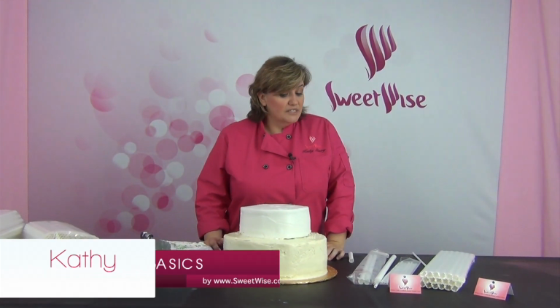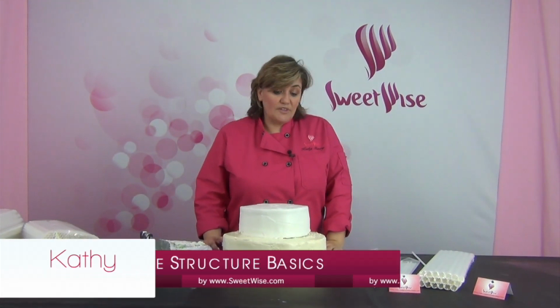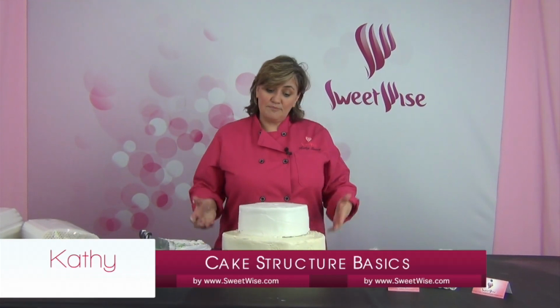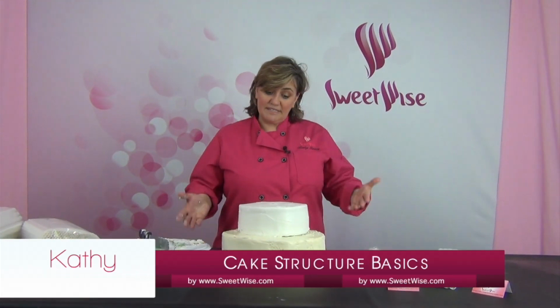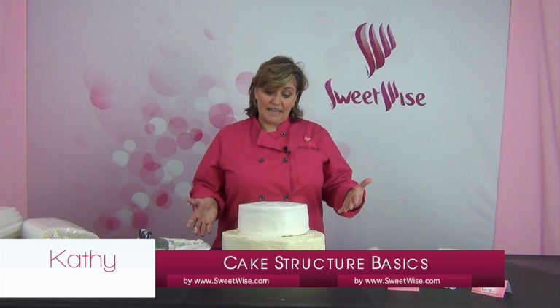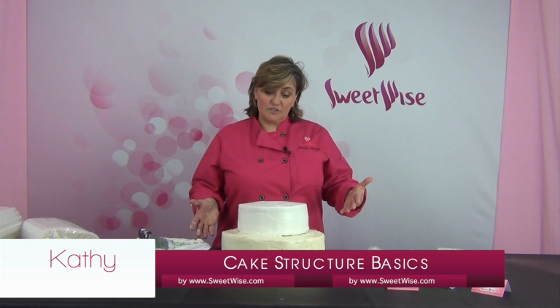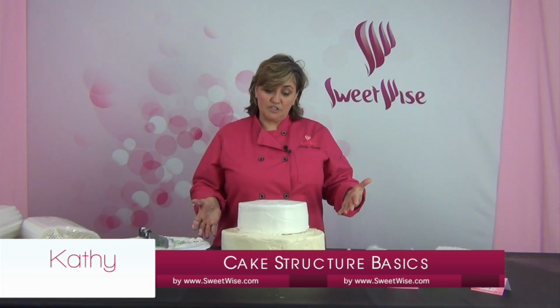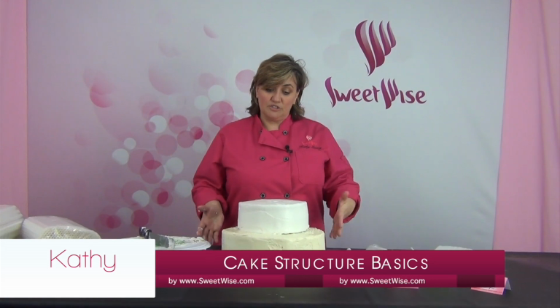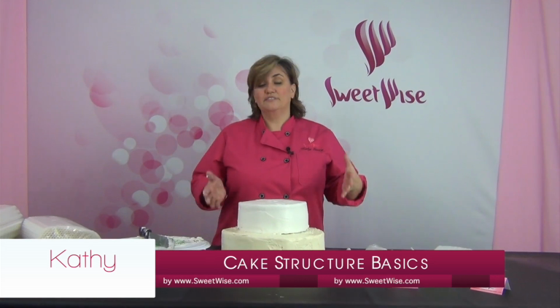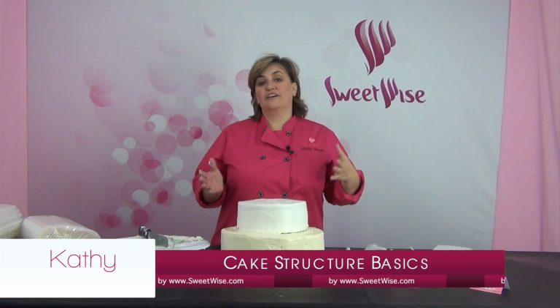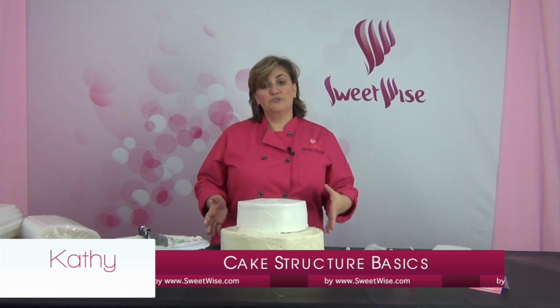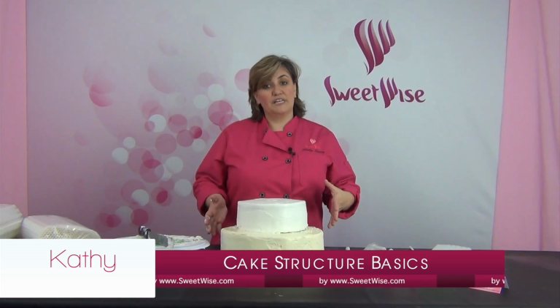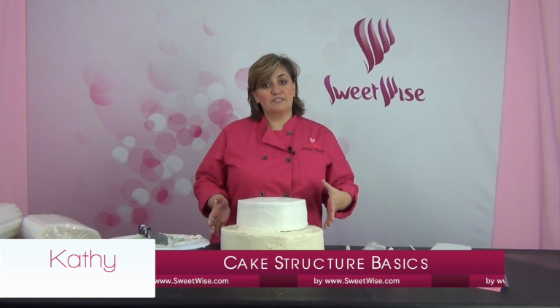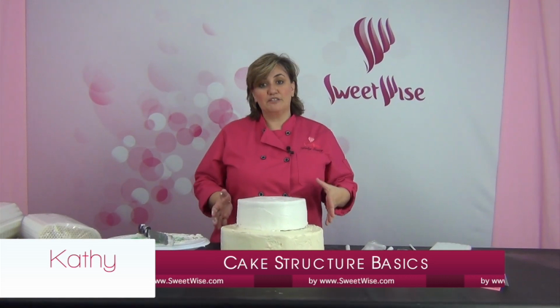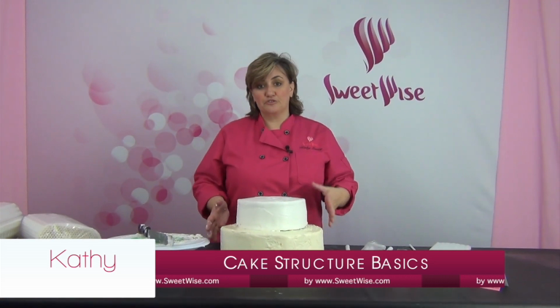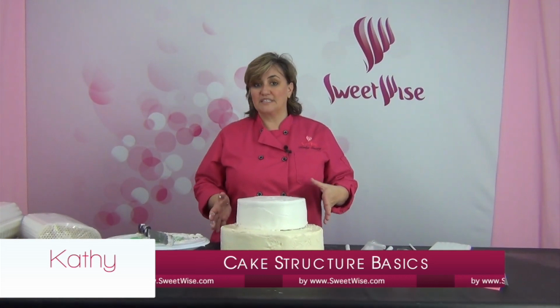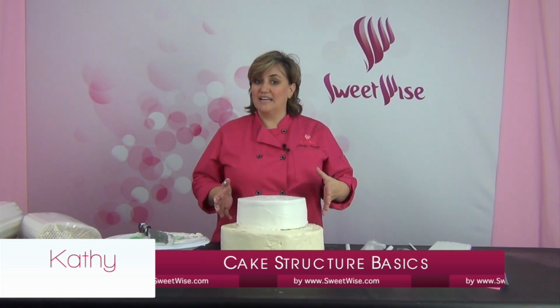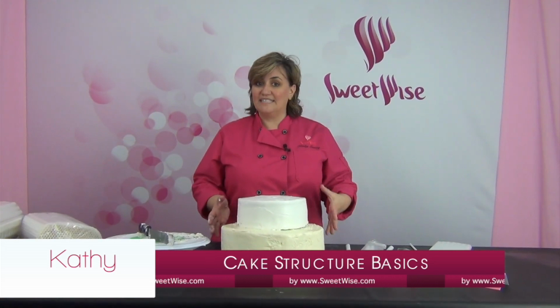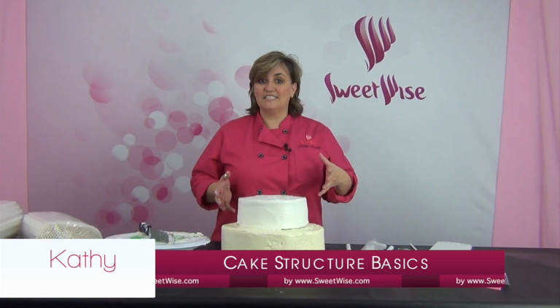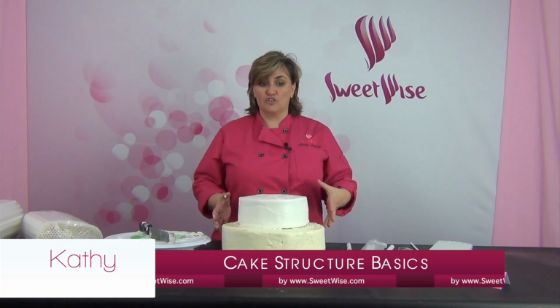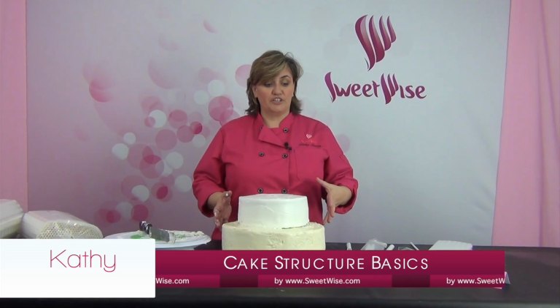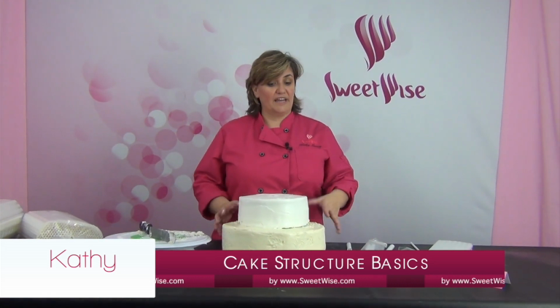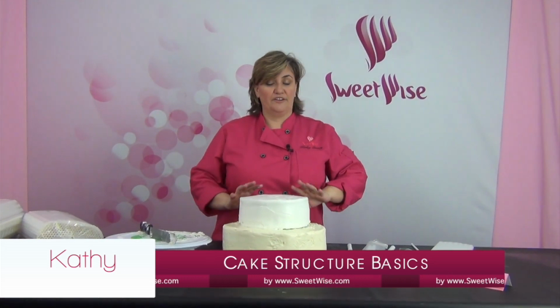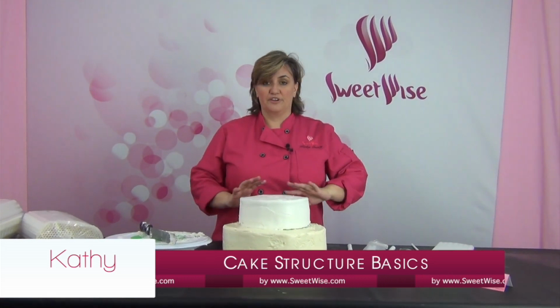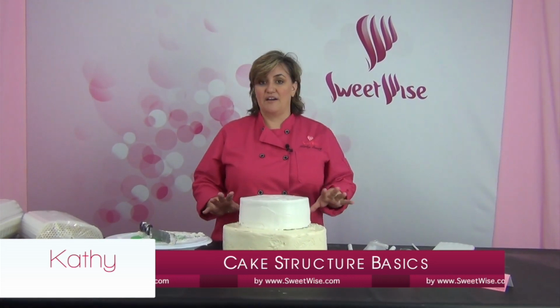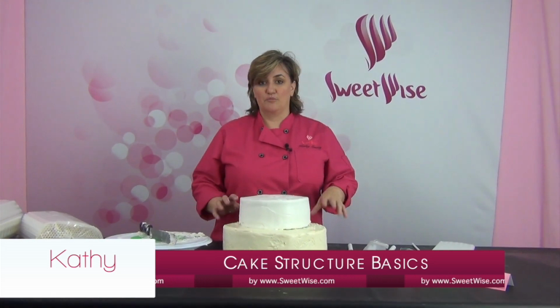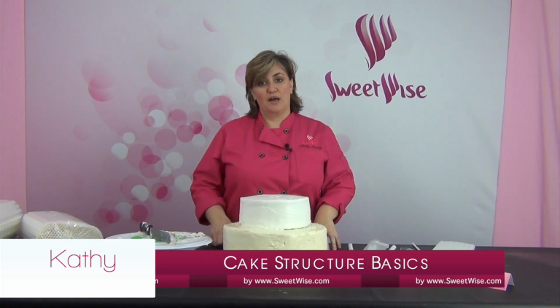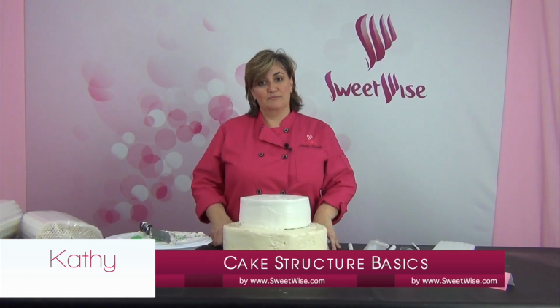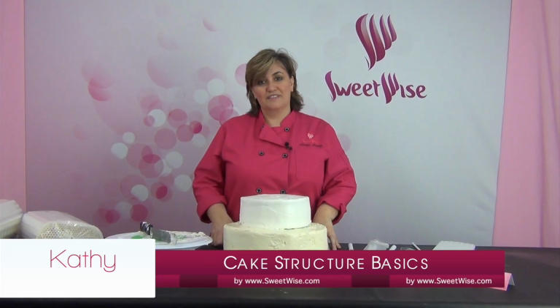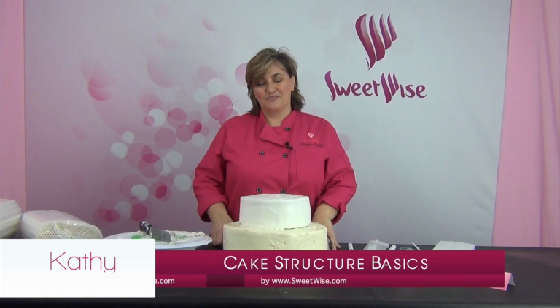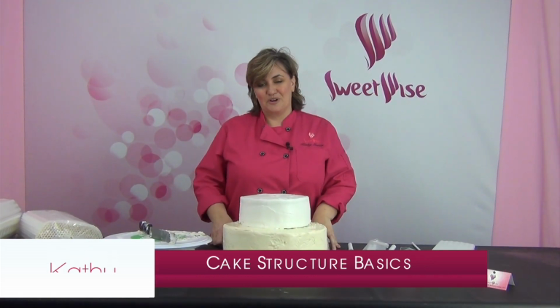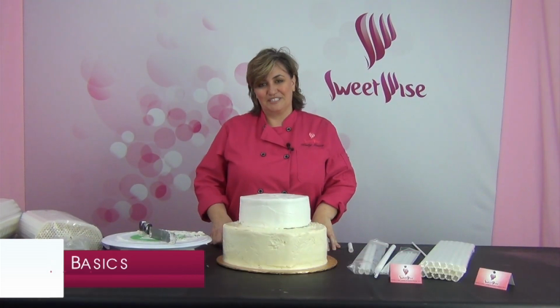So that's basic cake structure. Take a few steps to make sure that it's nice and sturdy and you're going to have no problems. Thanks for watching.